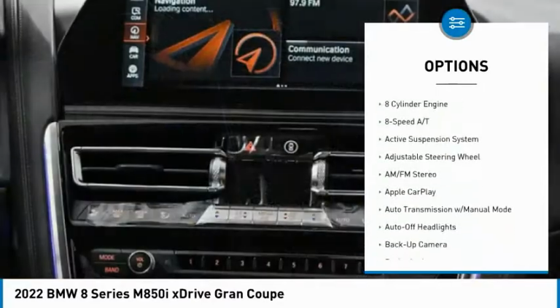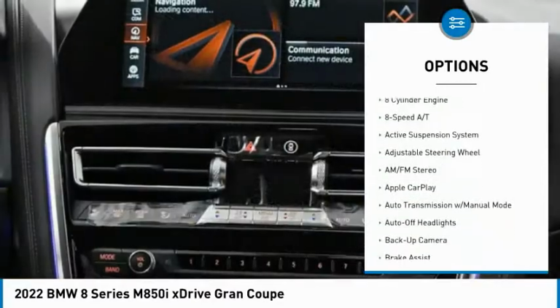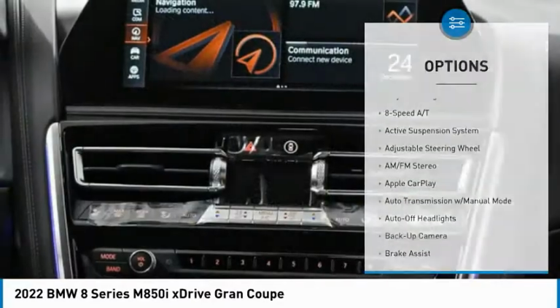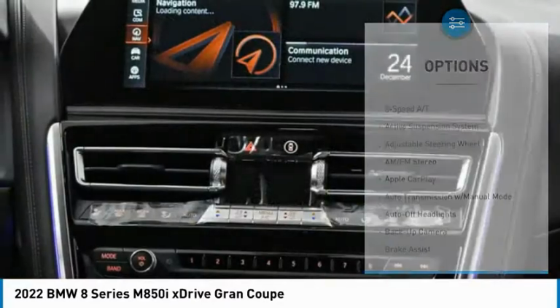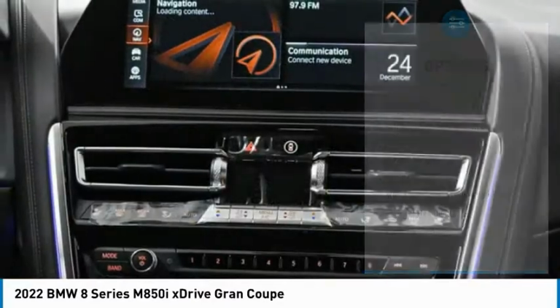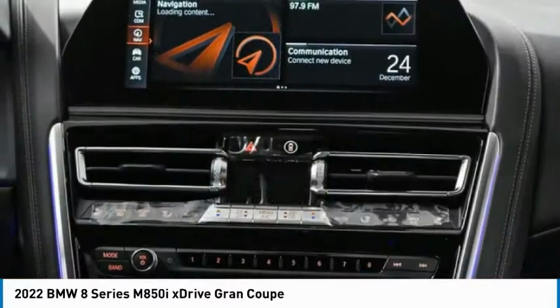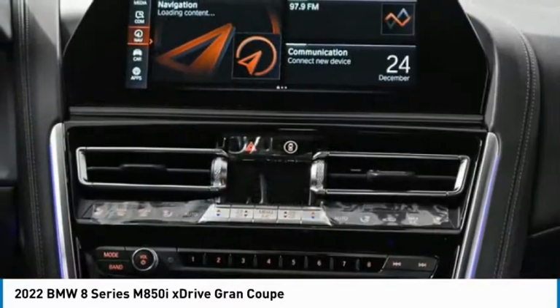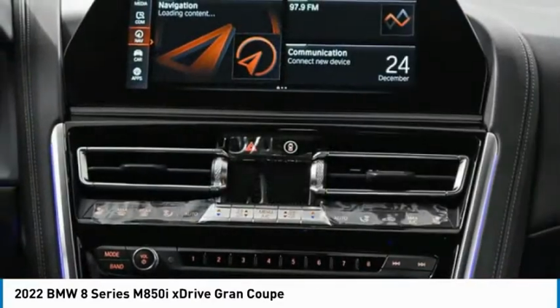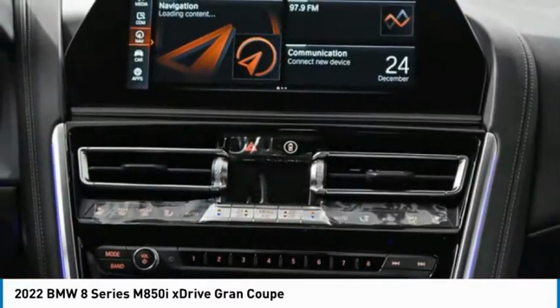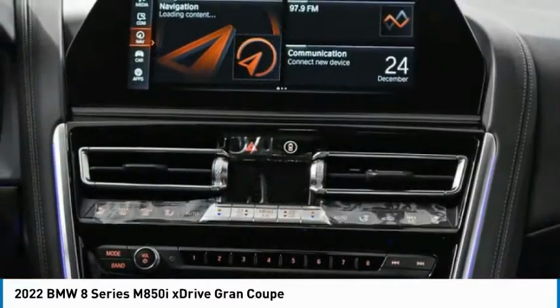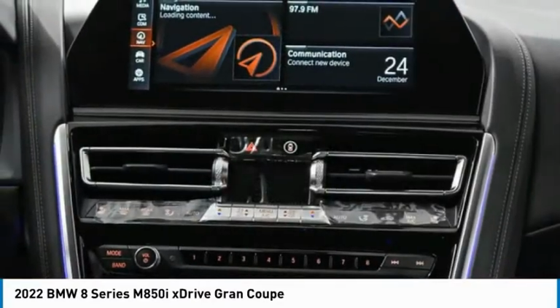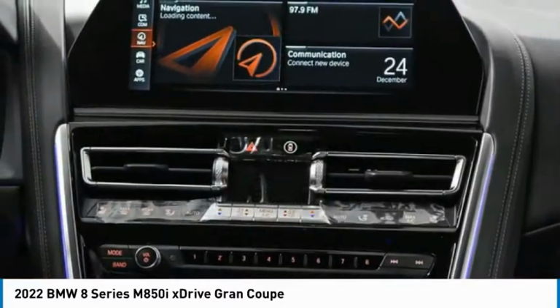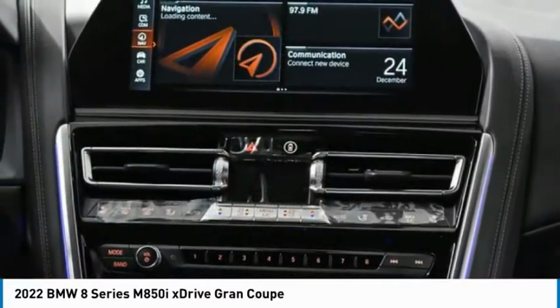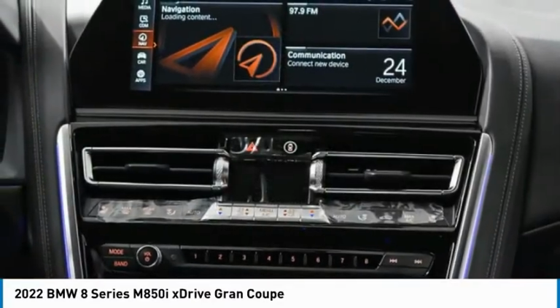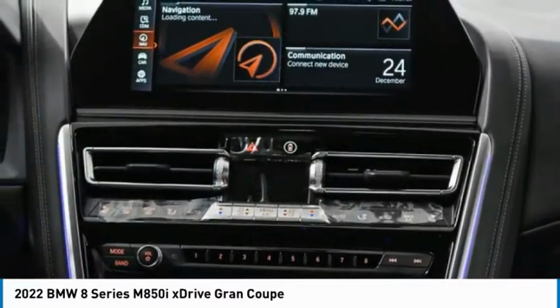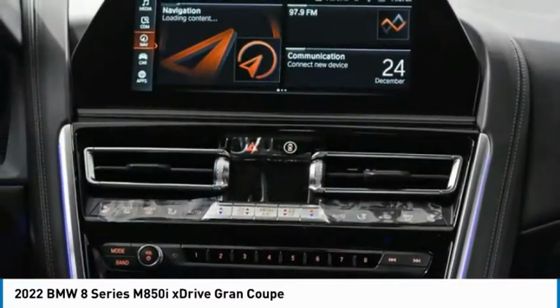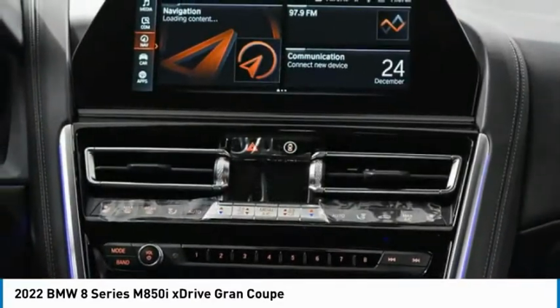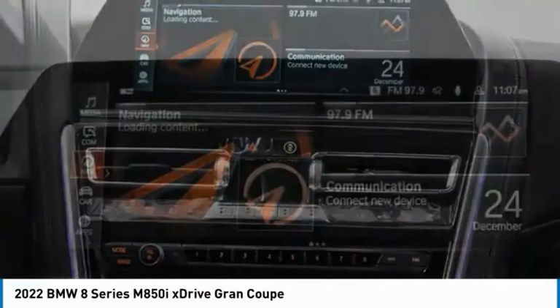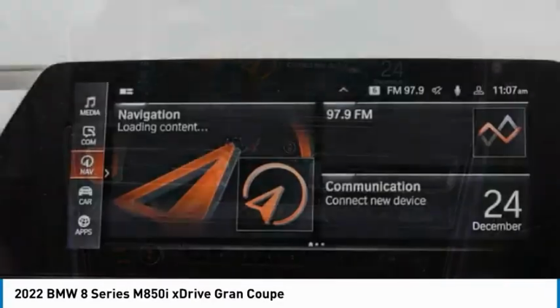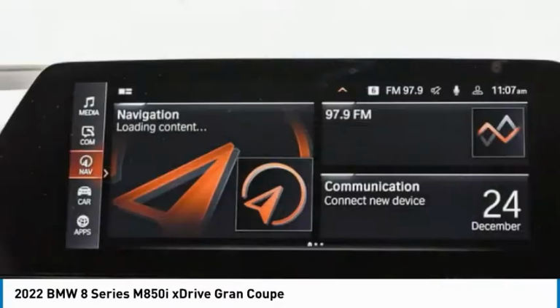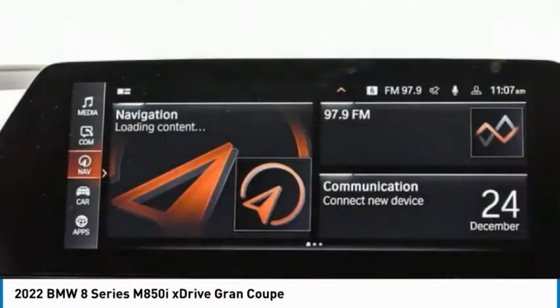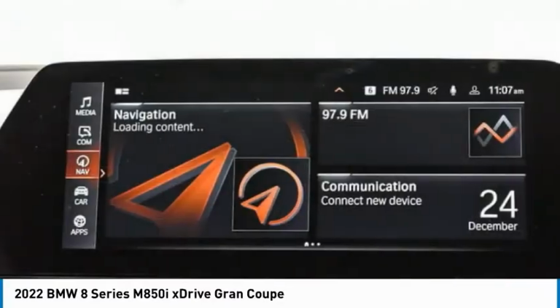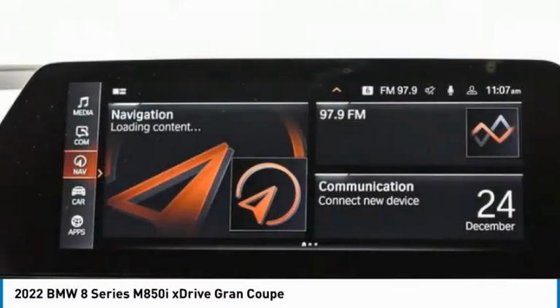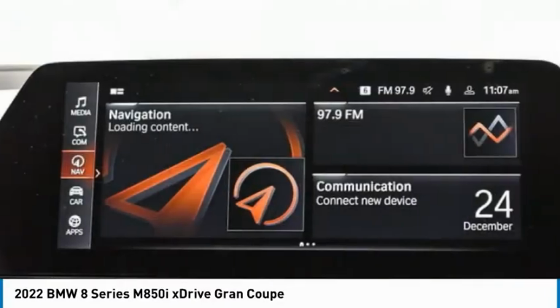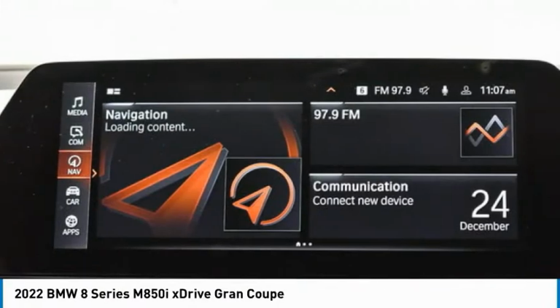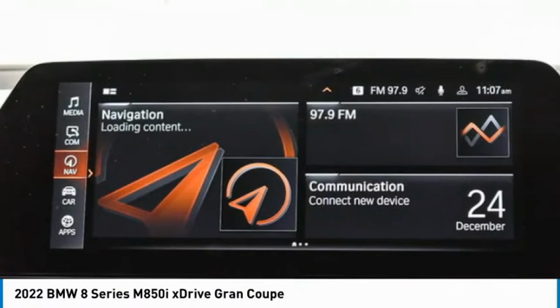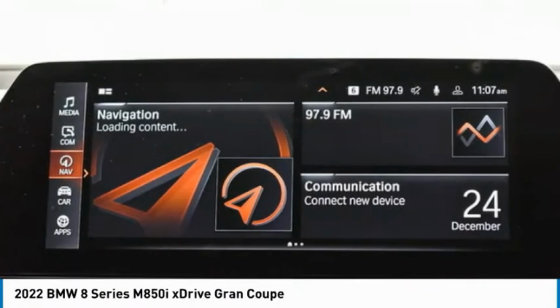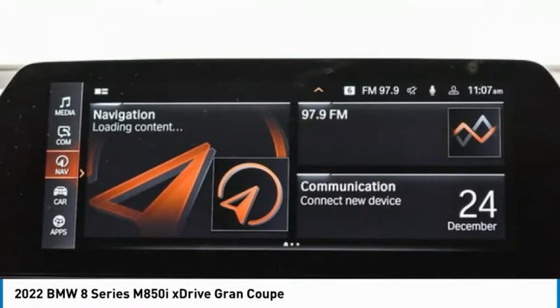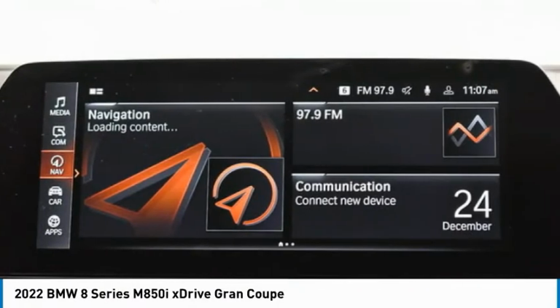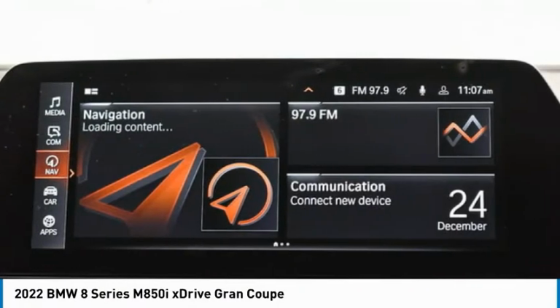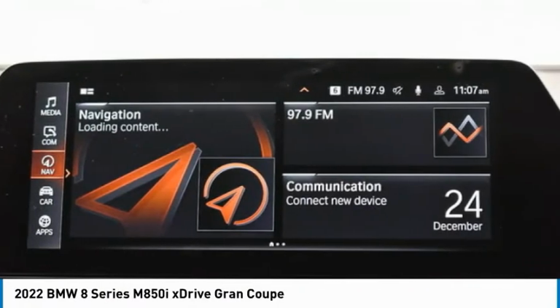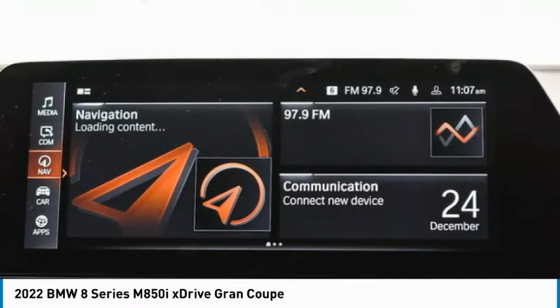Electronic stability control, heated mirrors, aluminum wheels, and remote engine start.